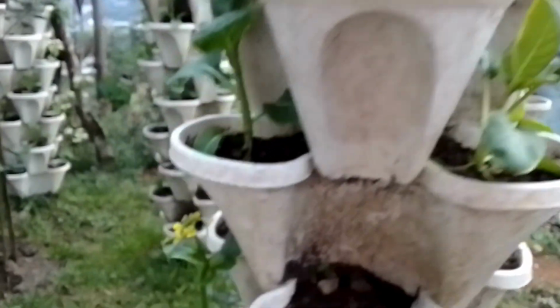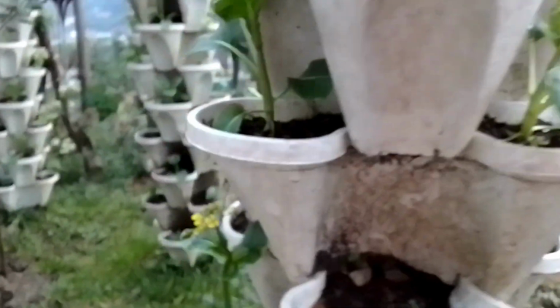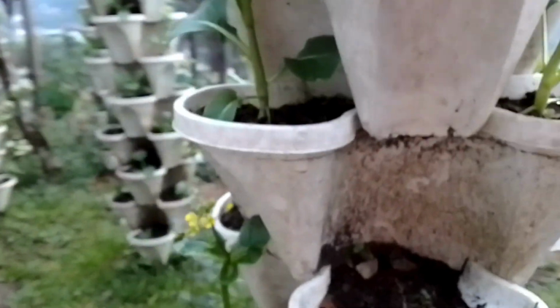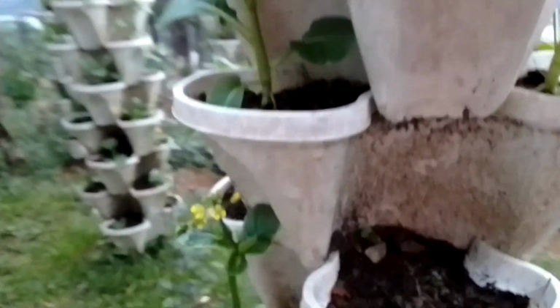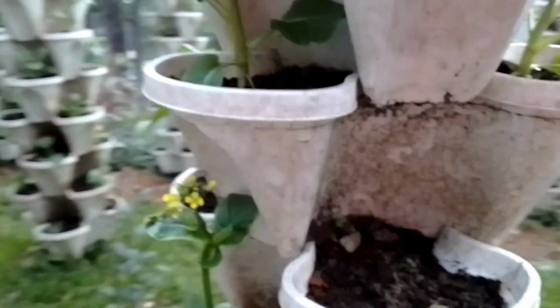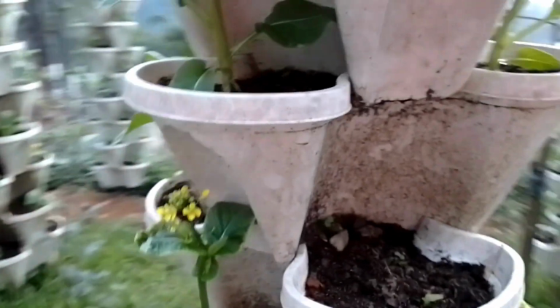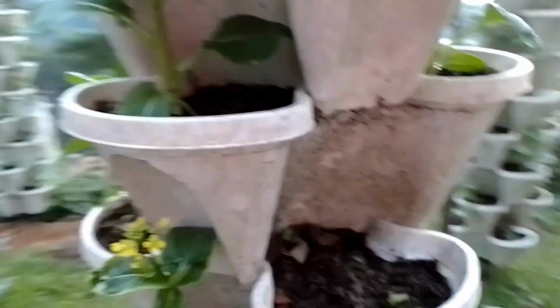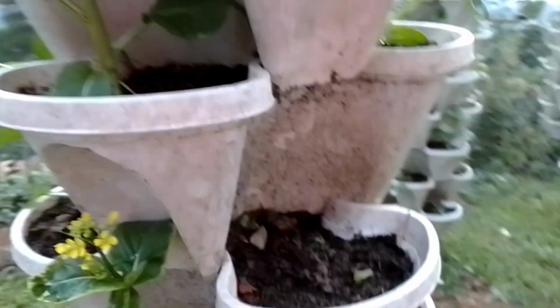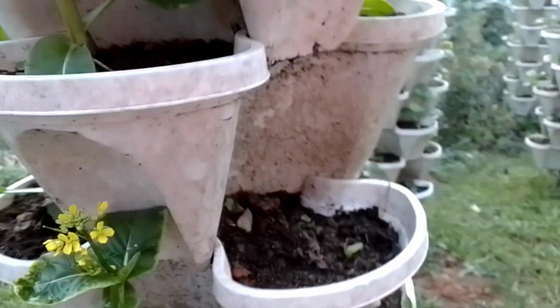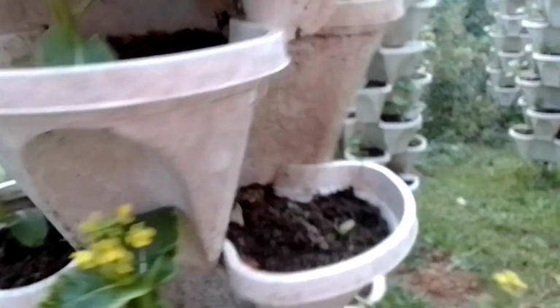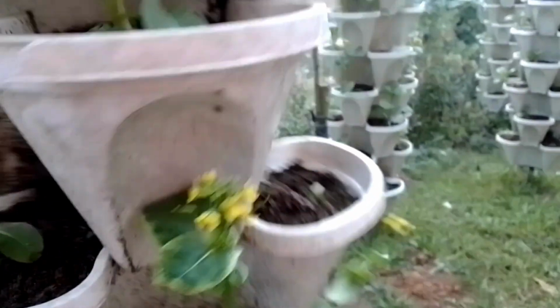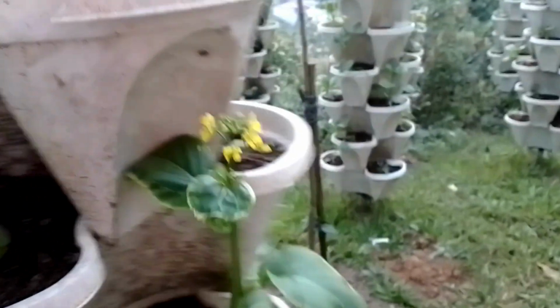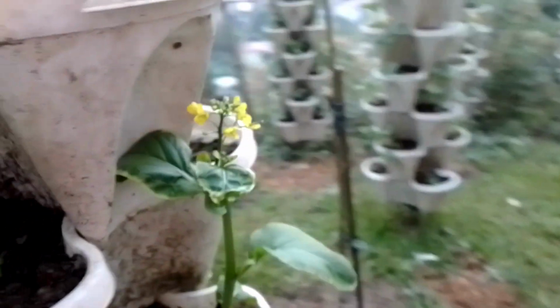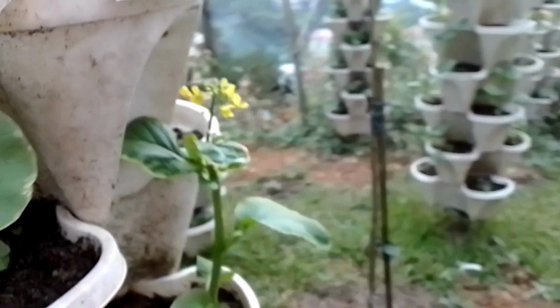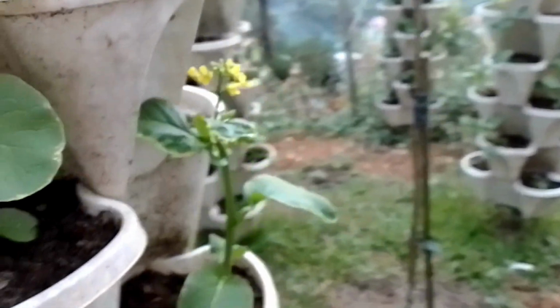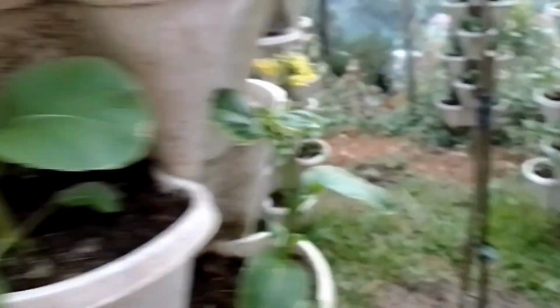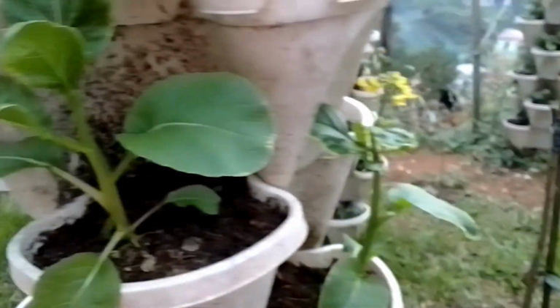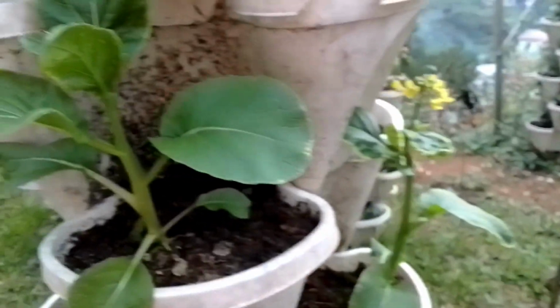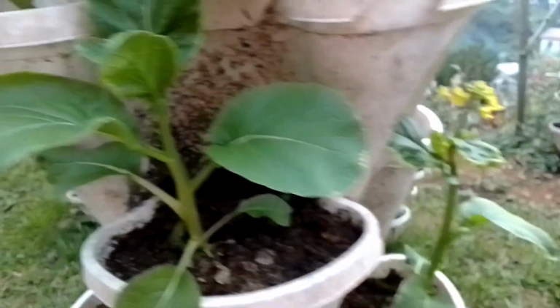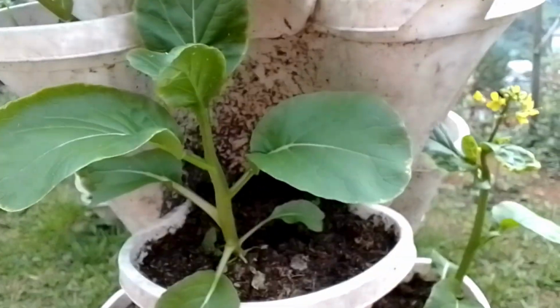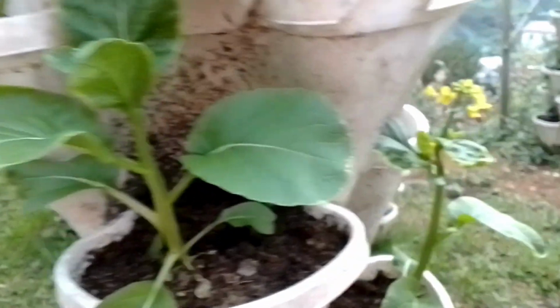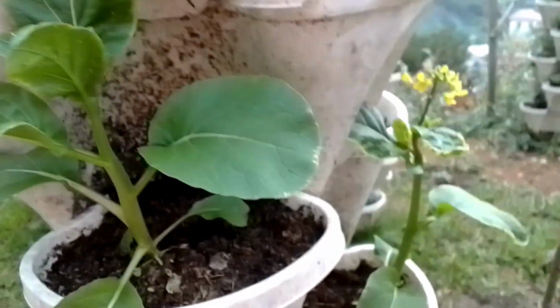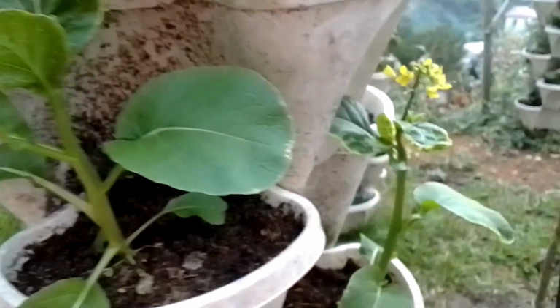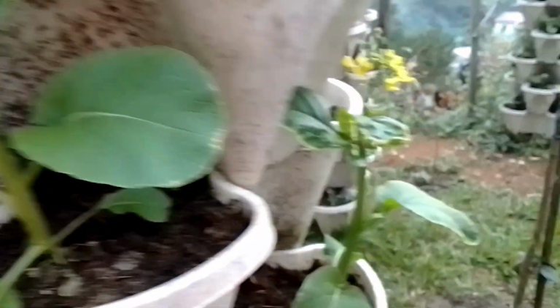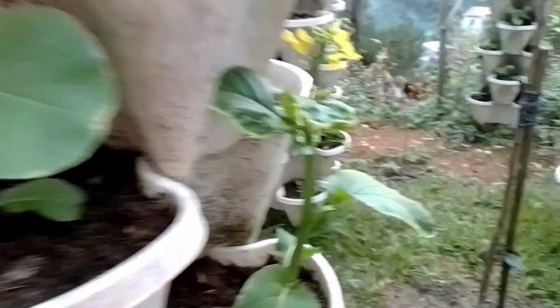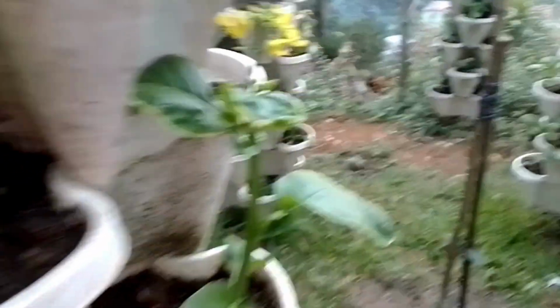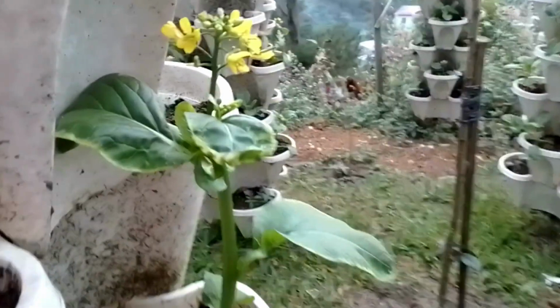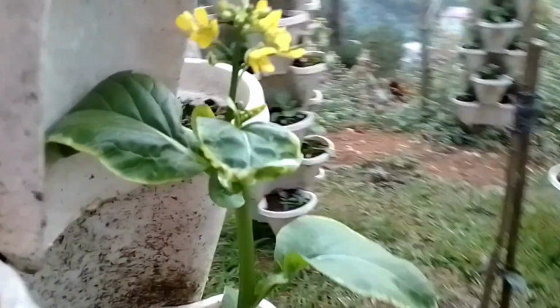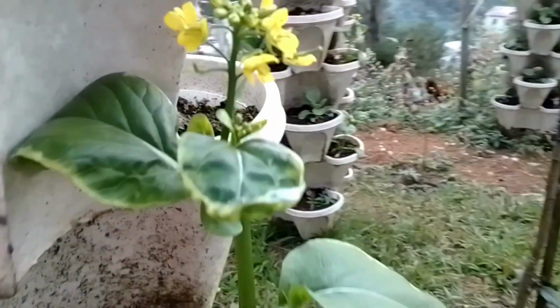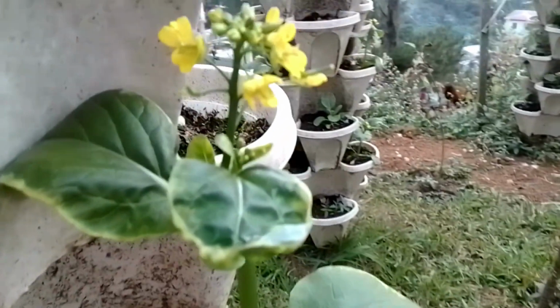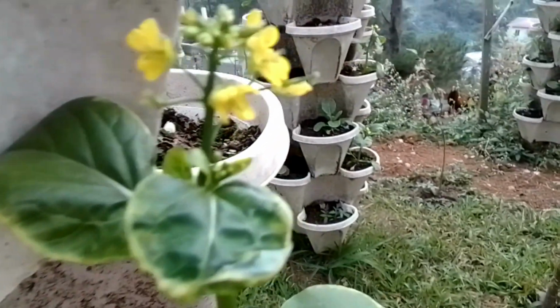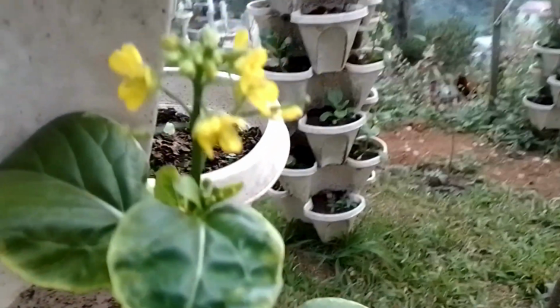Pechi leaves can be a supplement to soup or stir fried with any seafood, meat, or served alone with plain garlic.